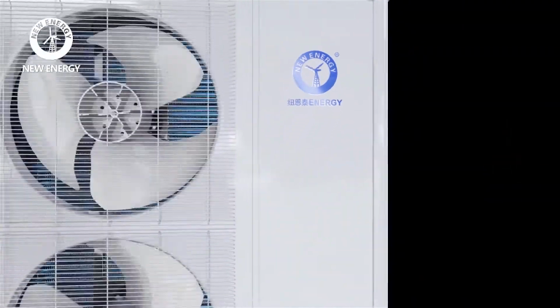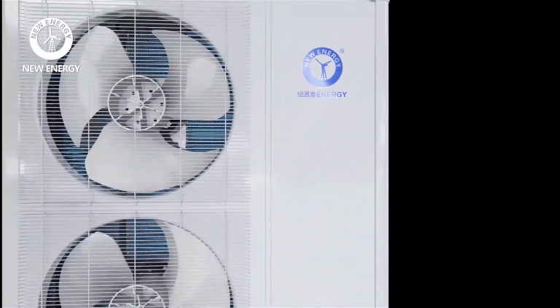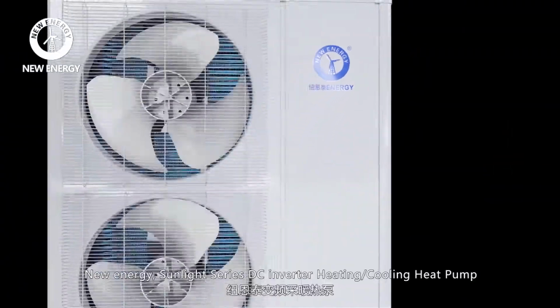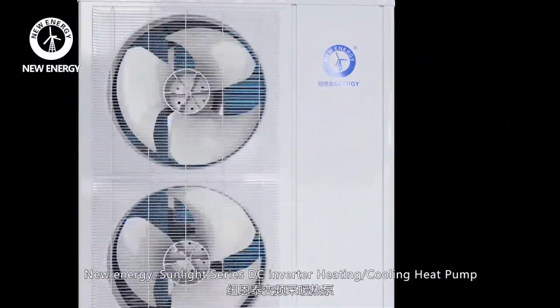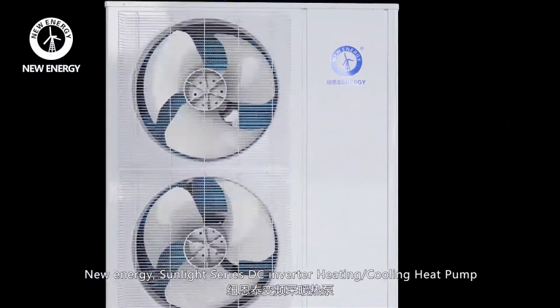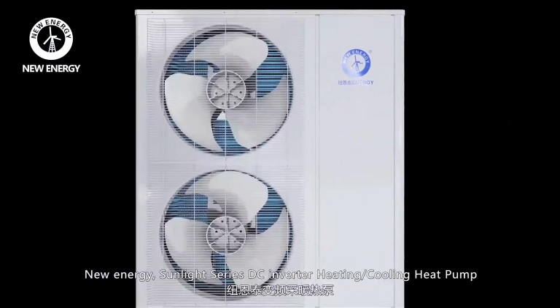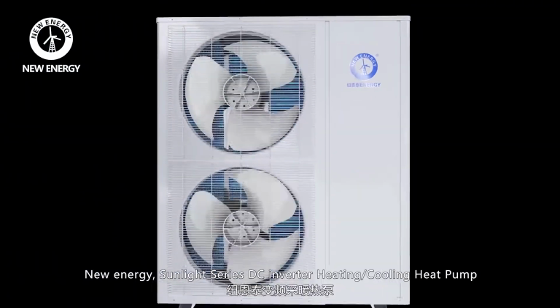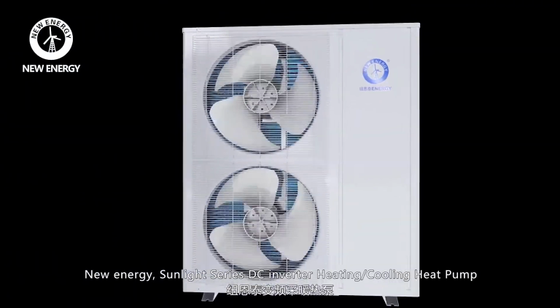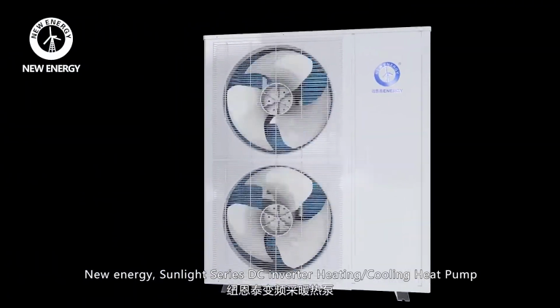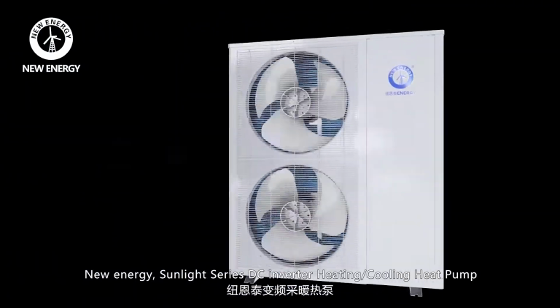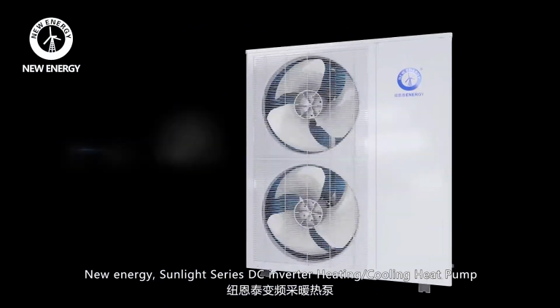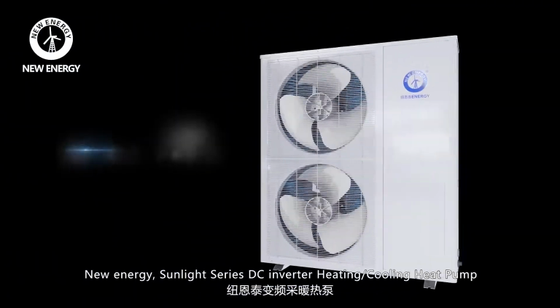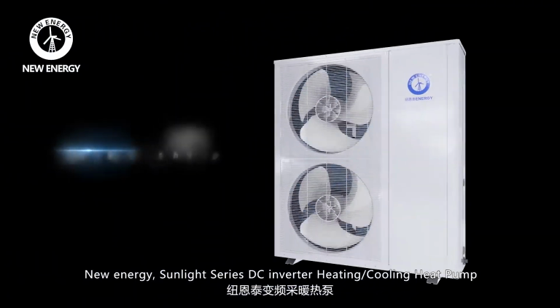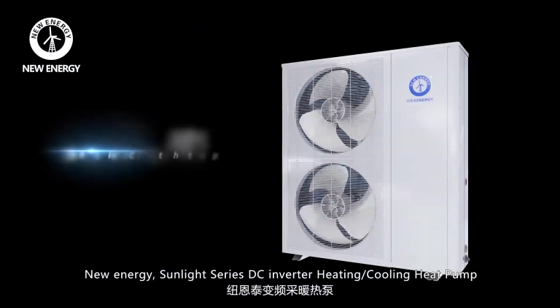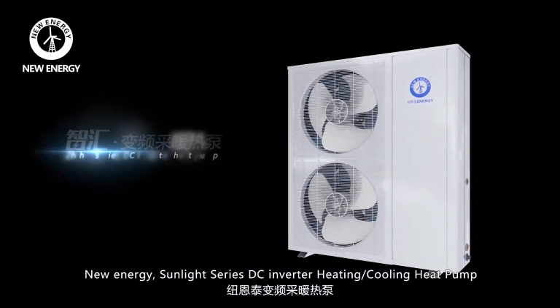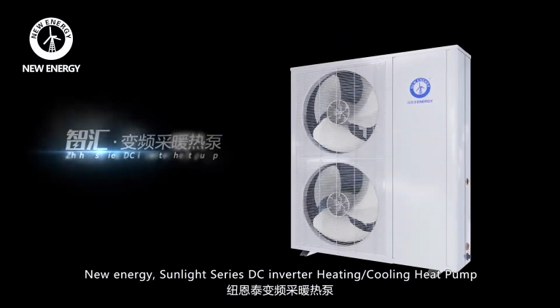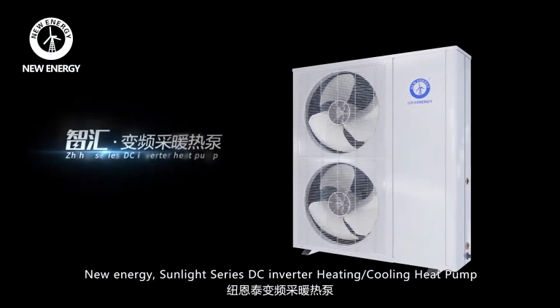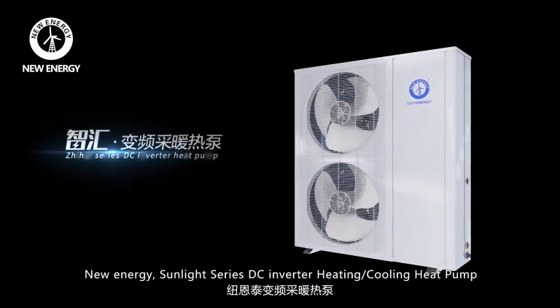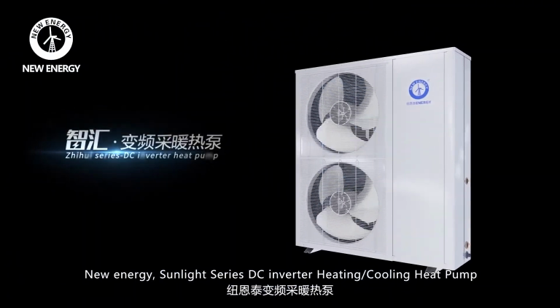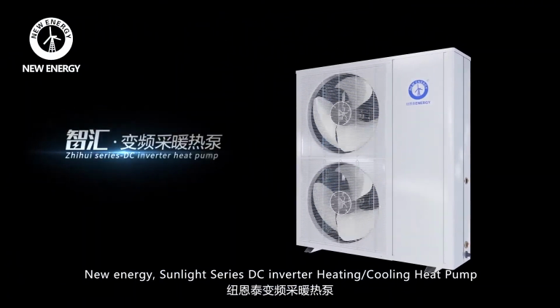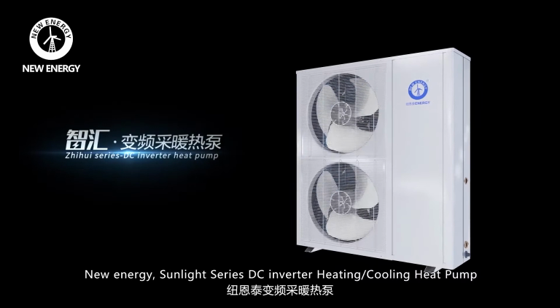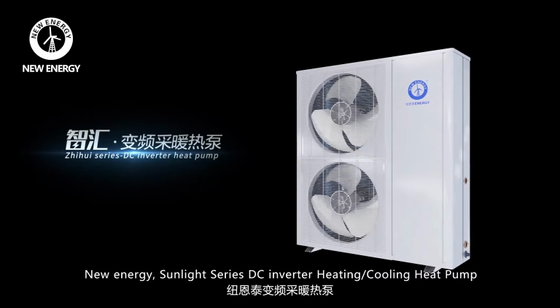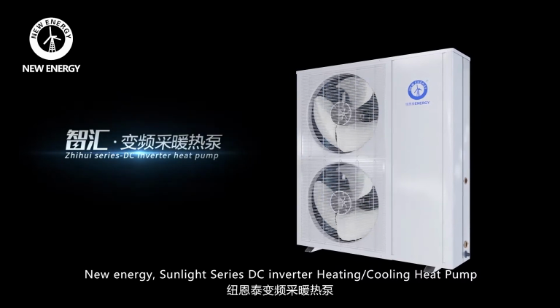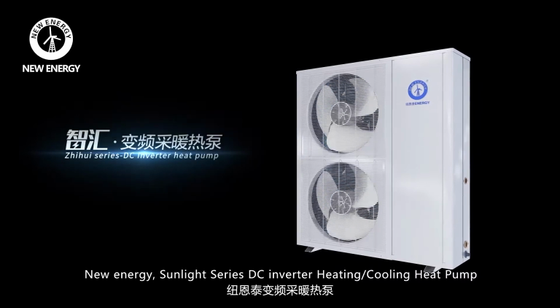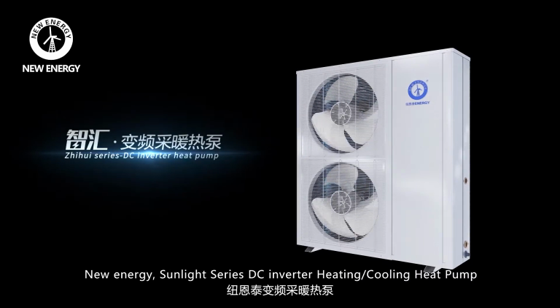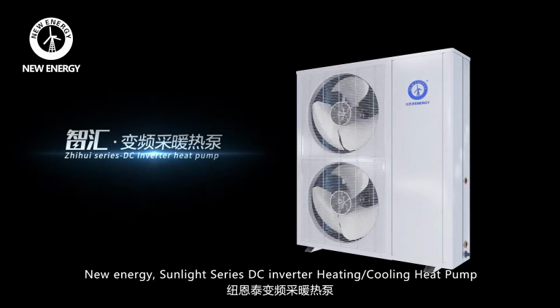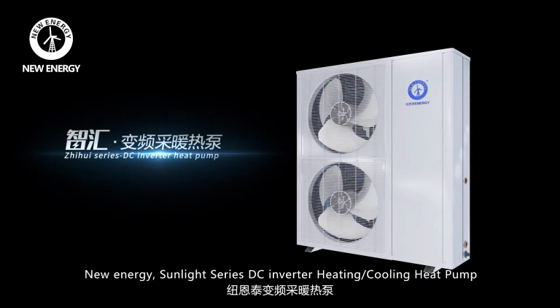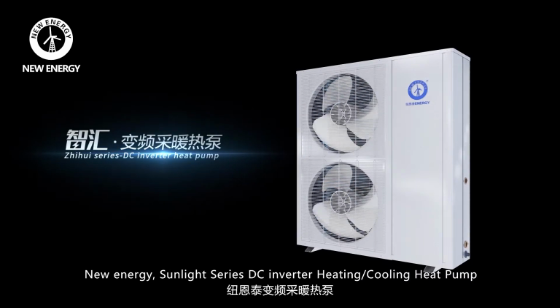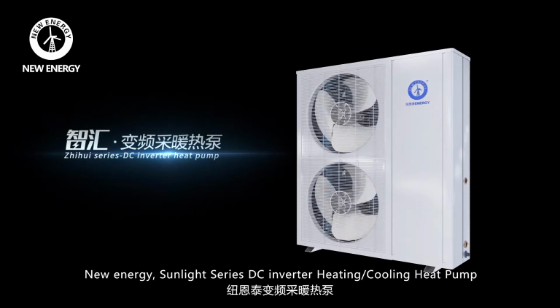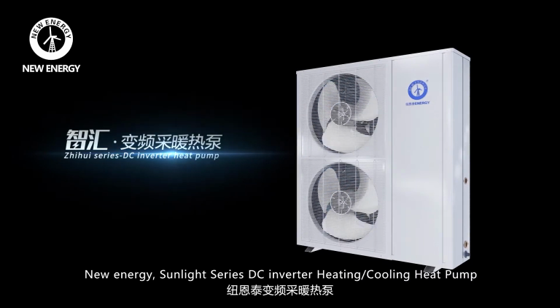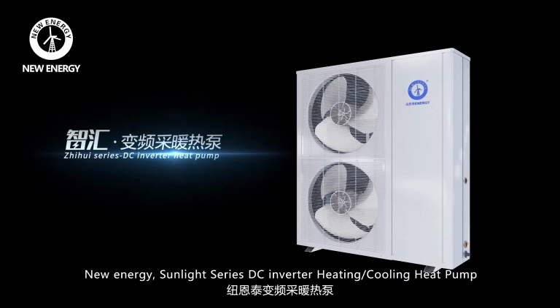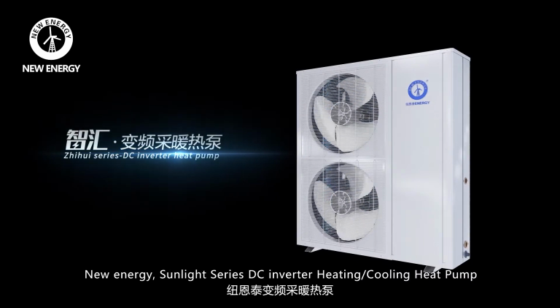New Energy Sunlight Series DC Inverter Heating Cooling Heat Pump.